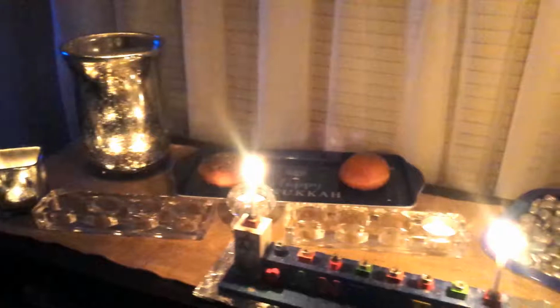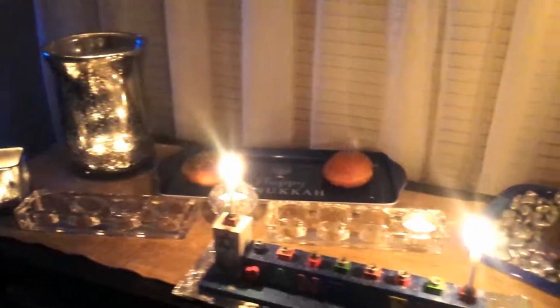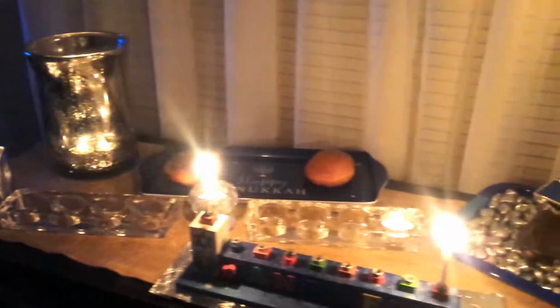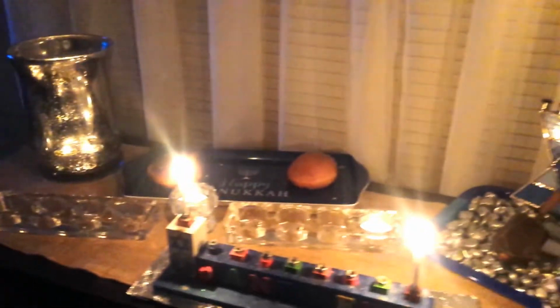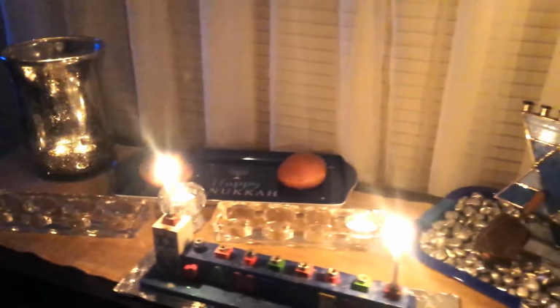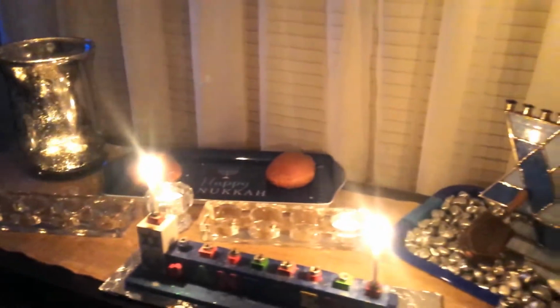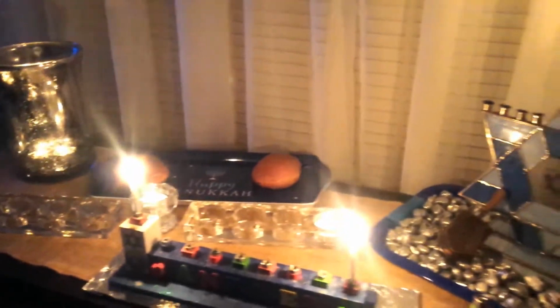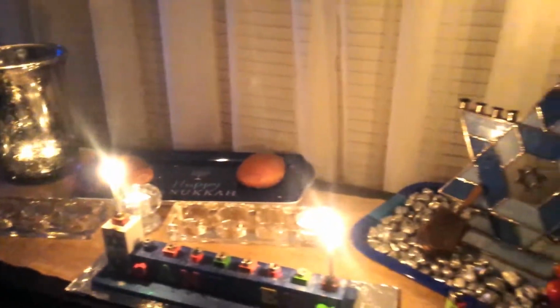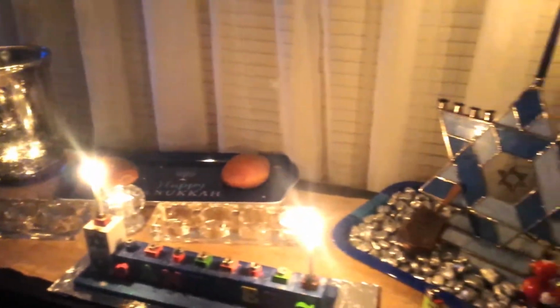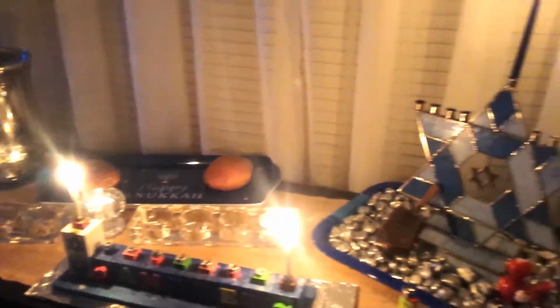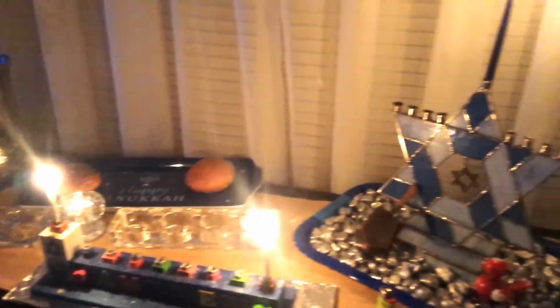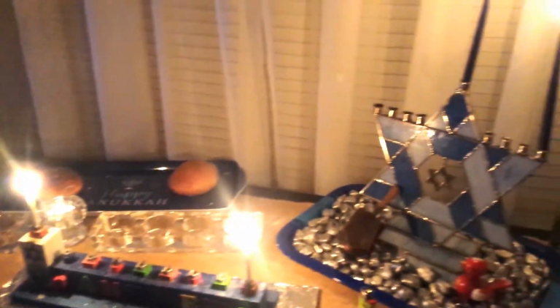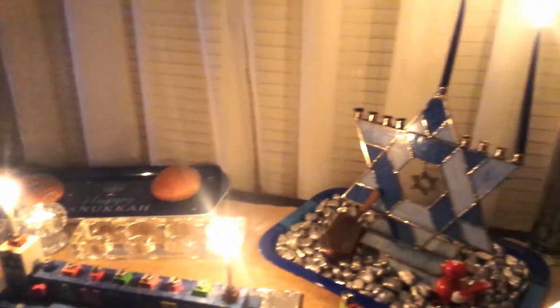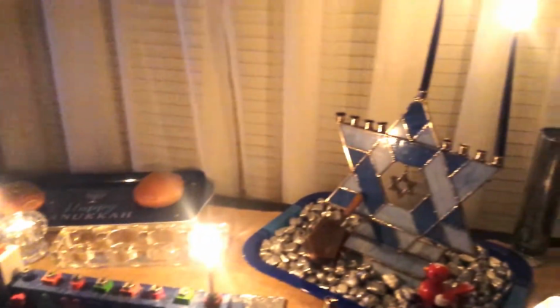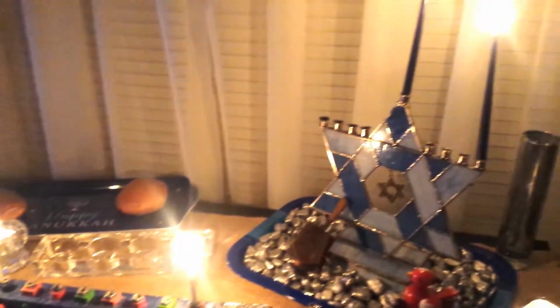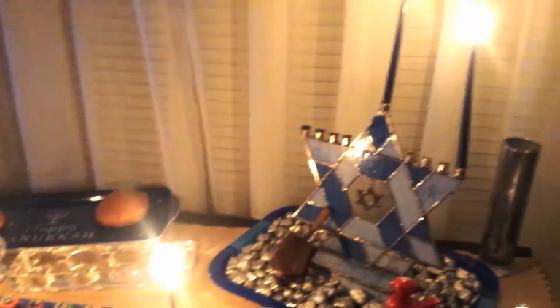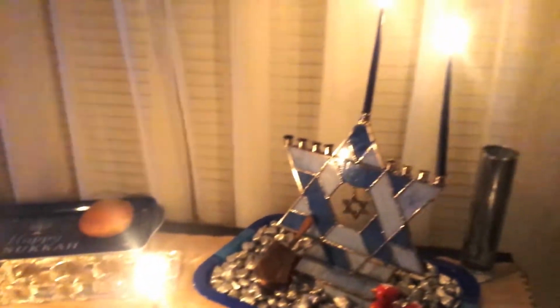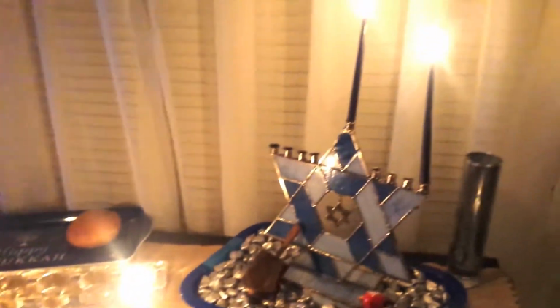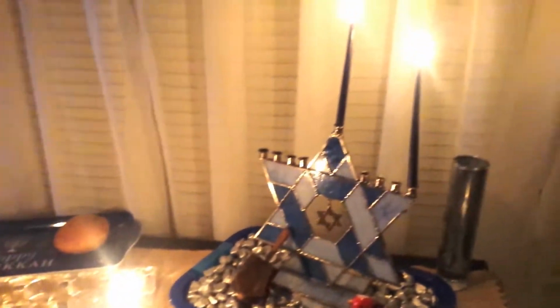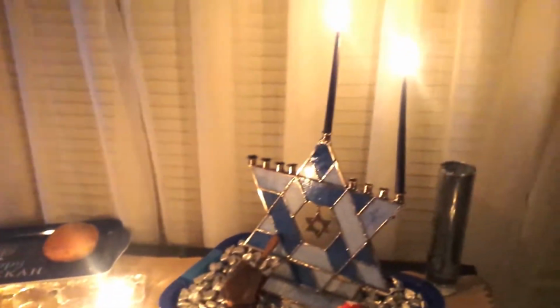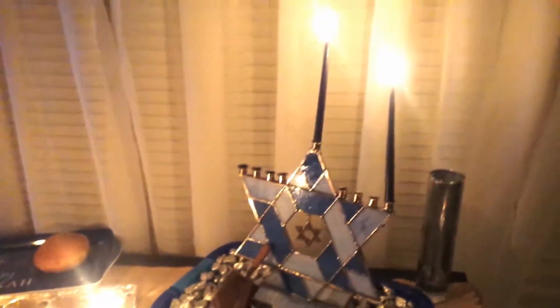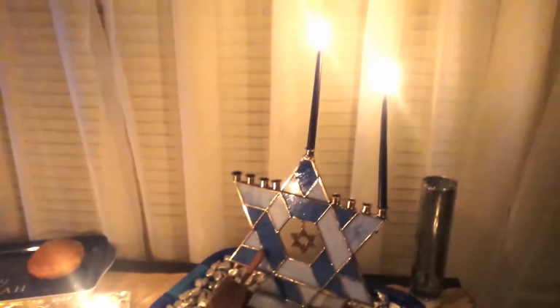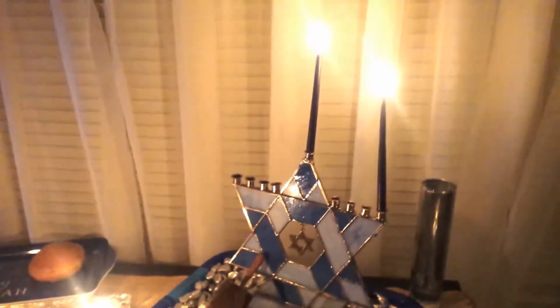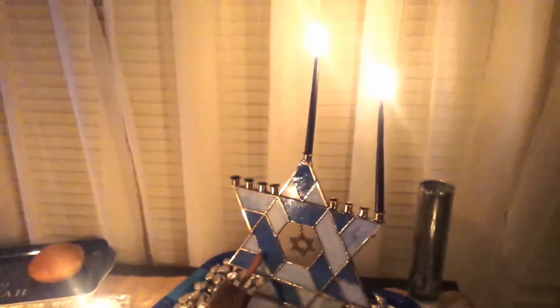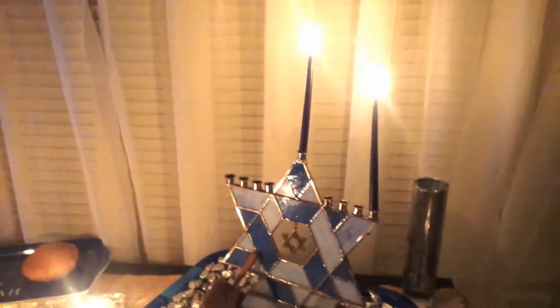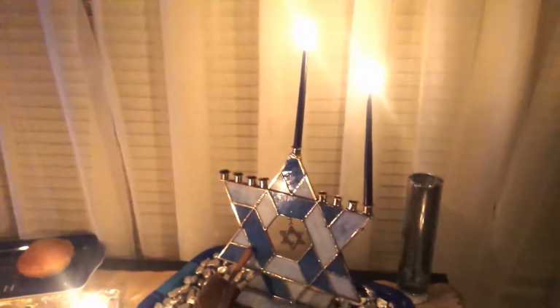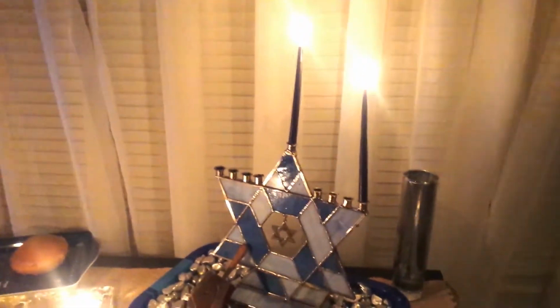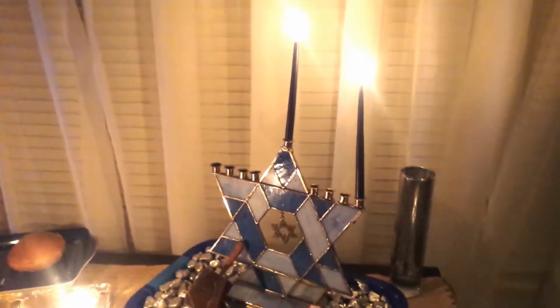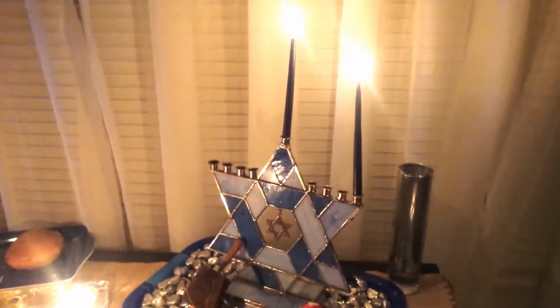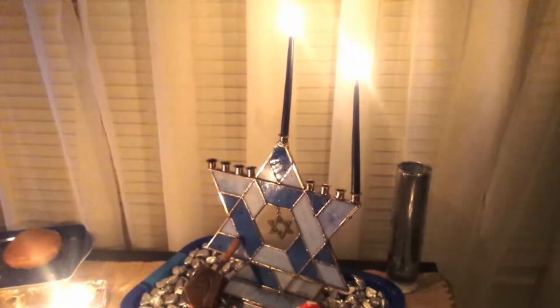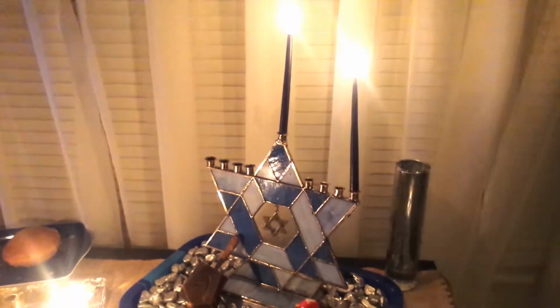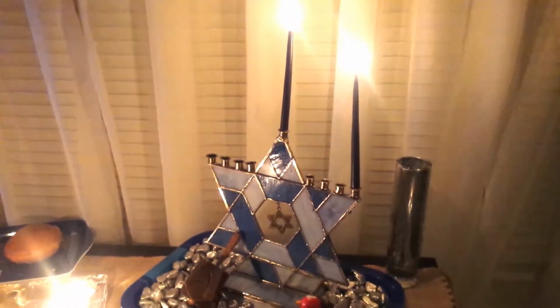Hi, Gina here with Peace, Love, and Homeschool, and today I'm bringing you our first night and first light of Hanukkah.